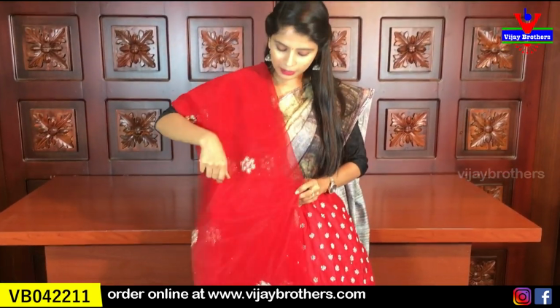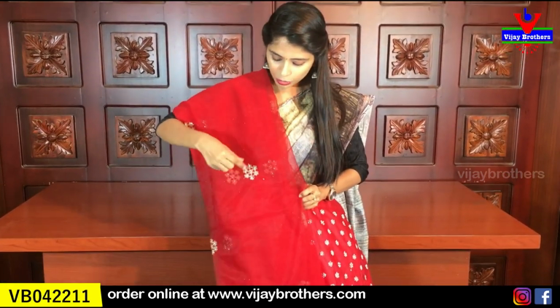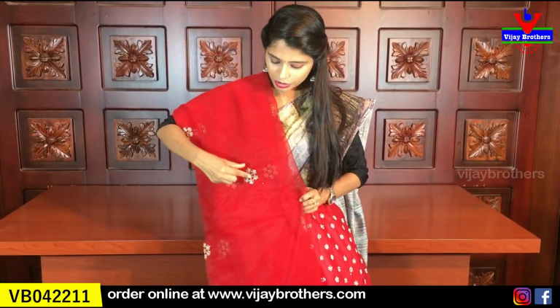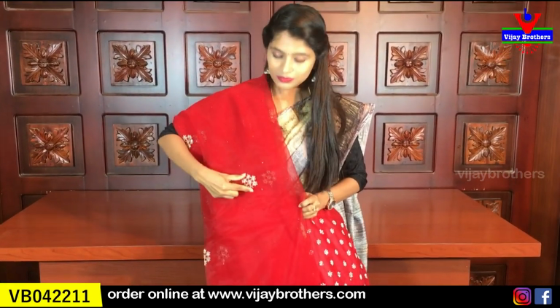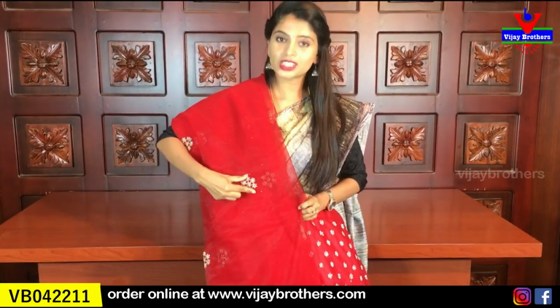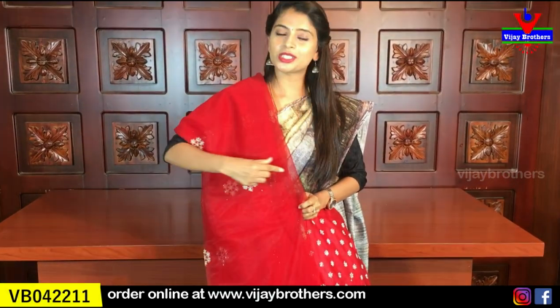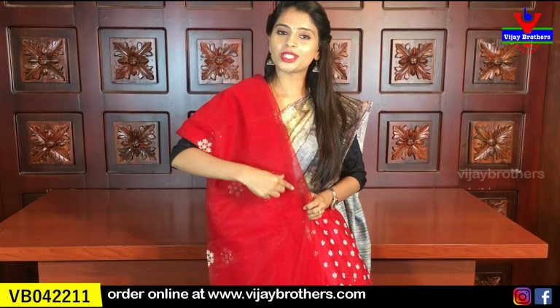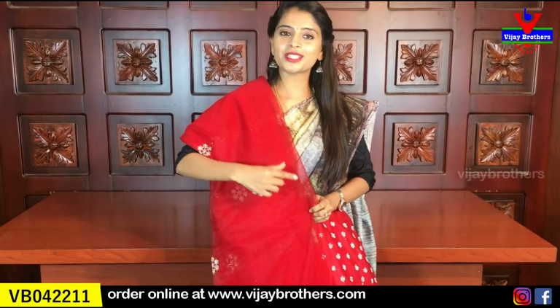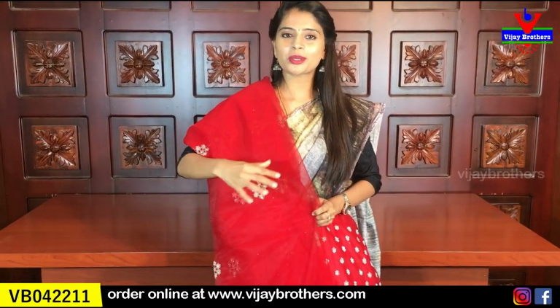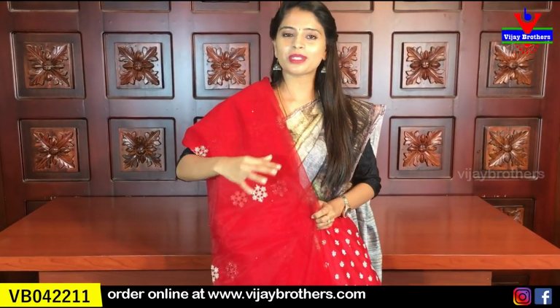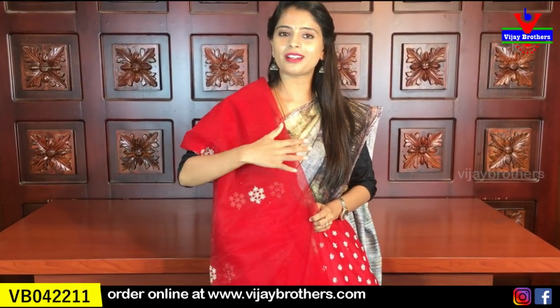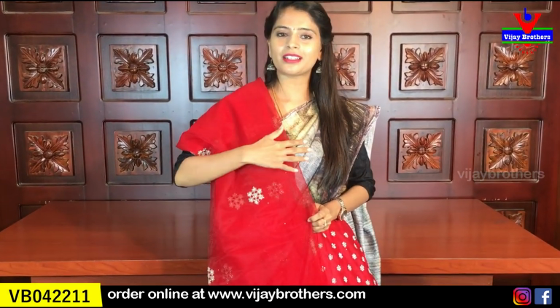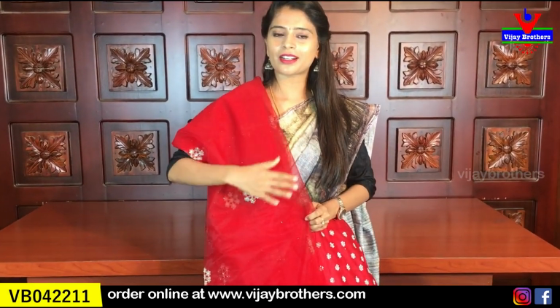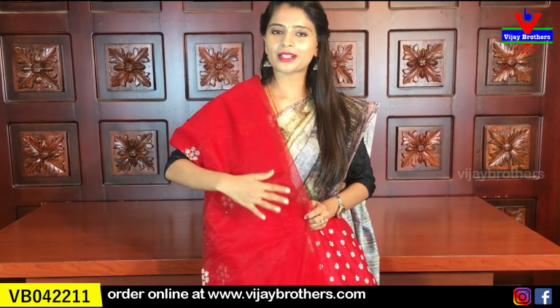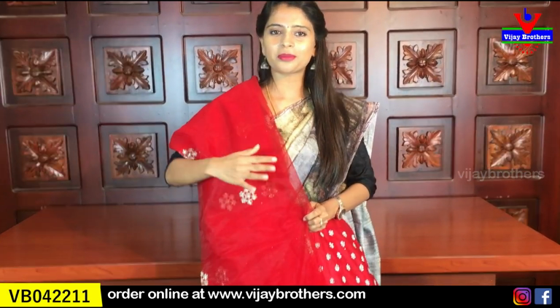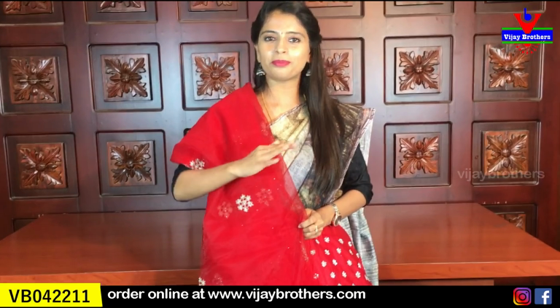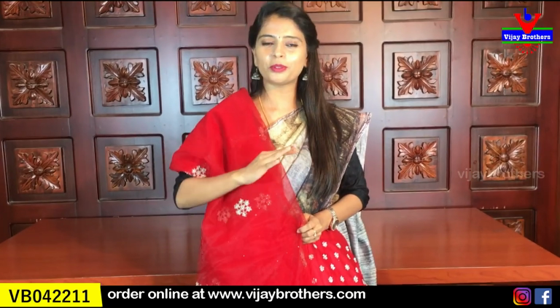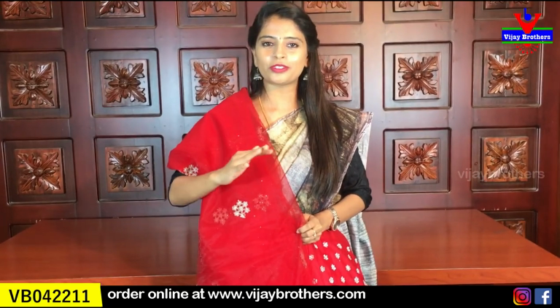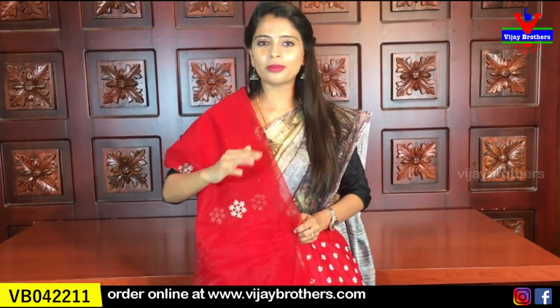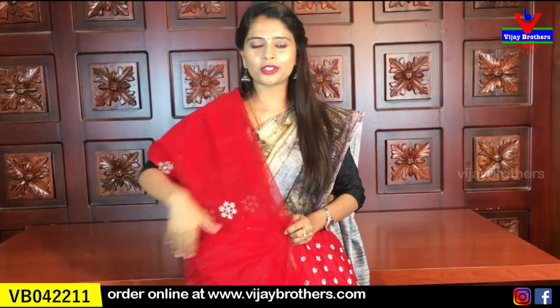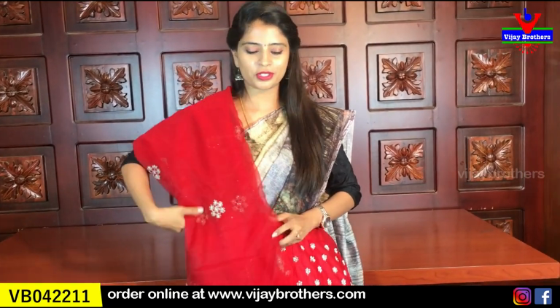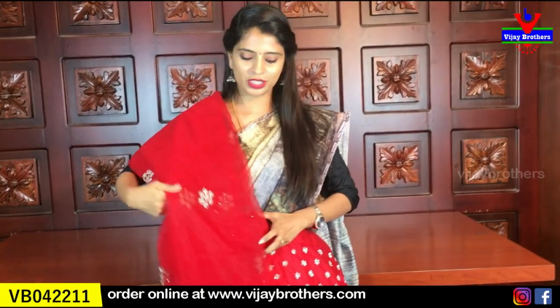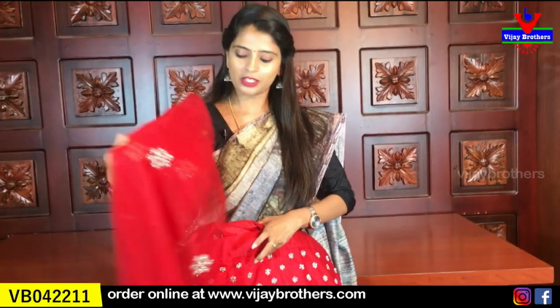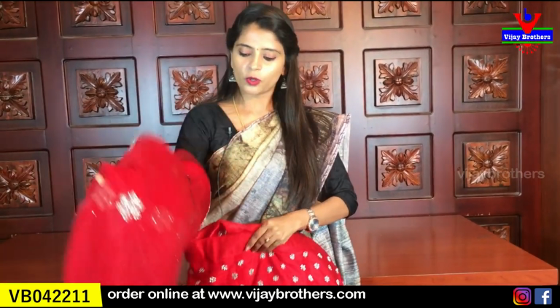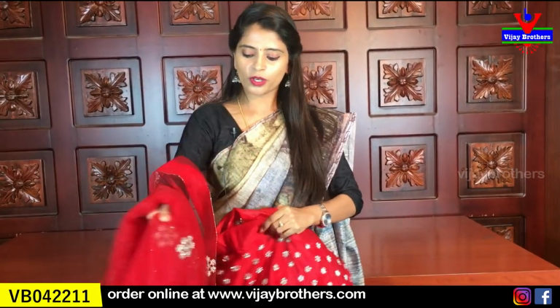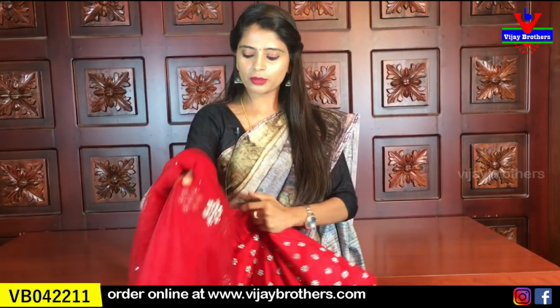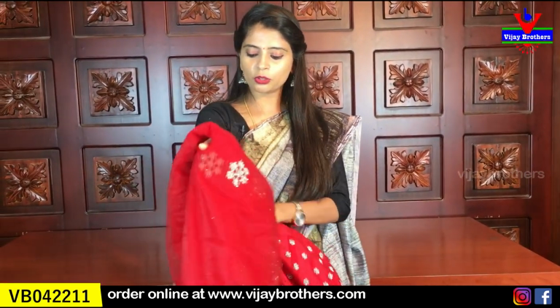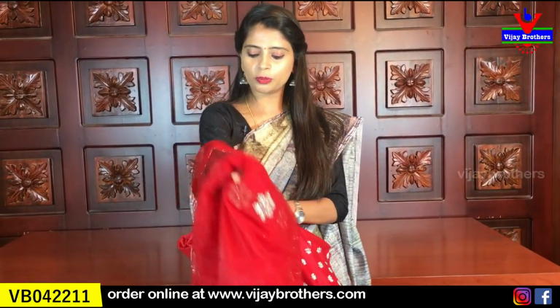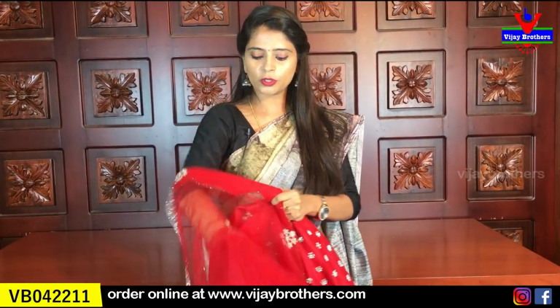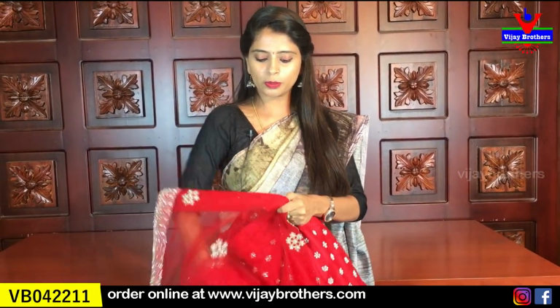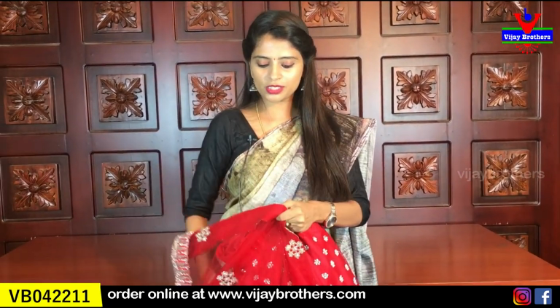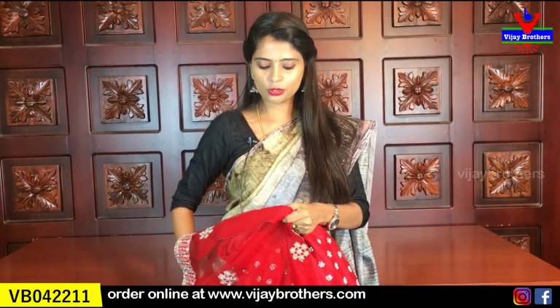The top is small with beautiful motifs. You can open the top — both sides have lace.